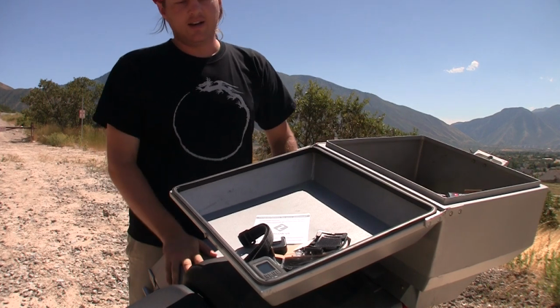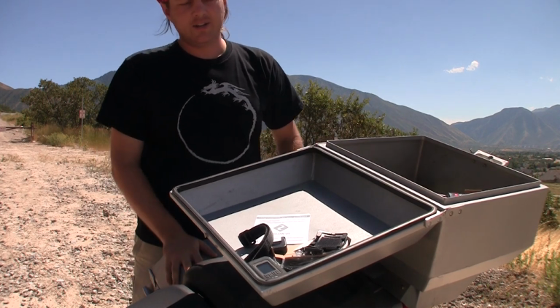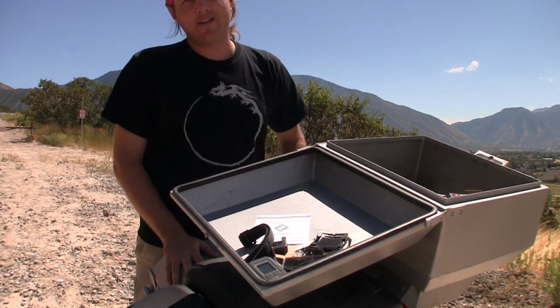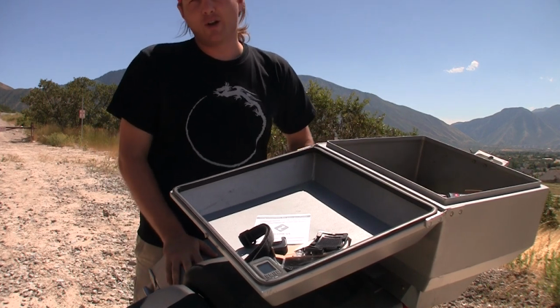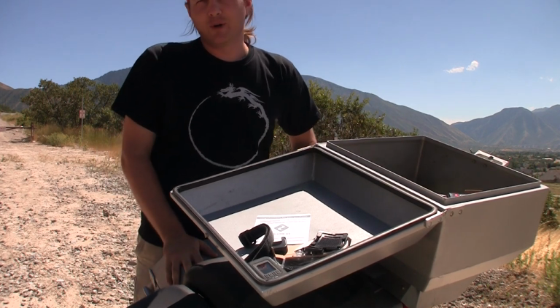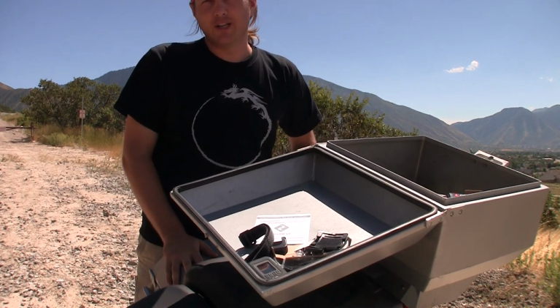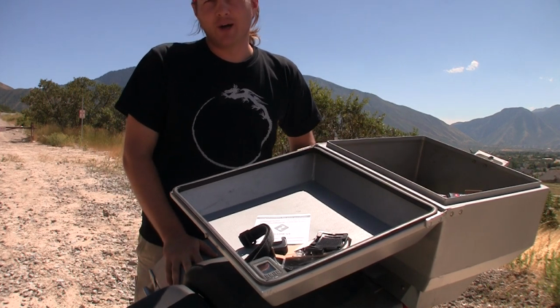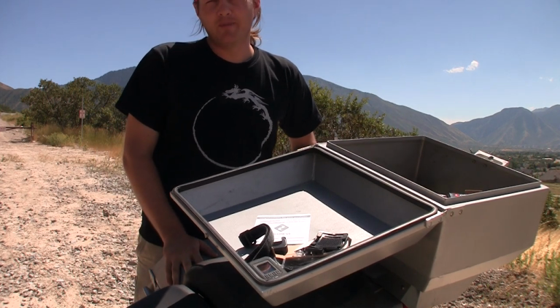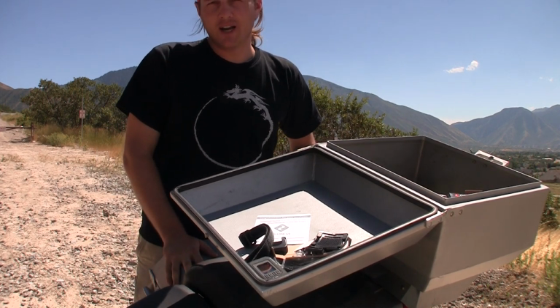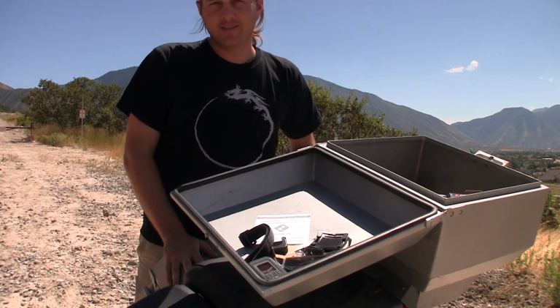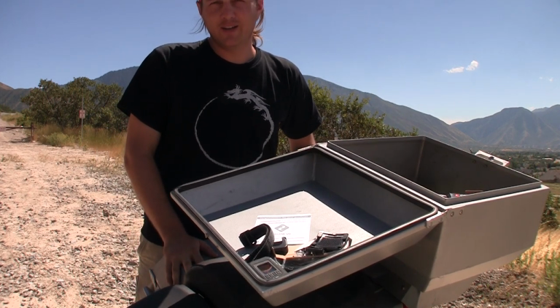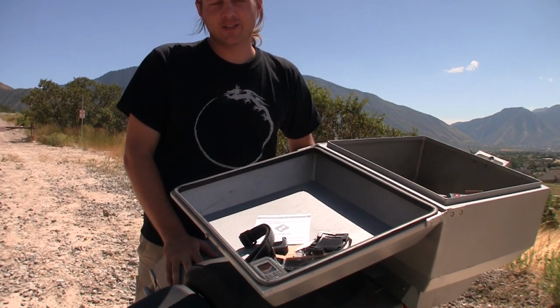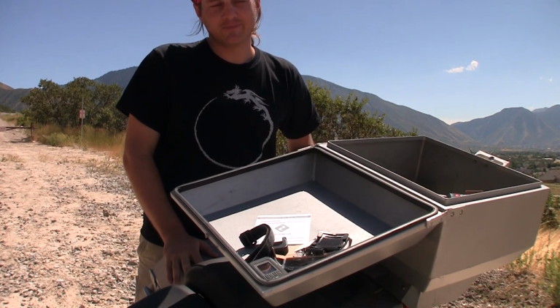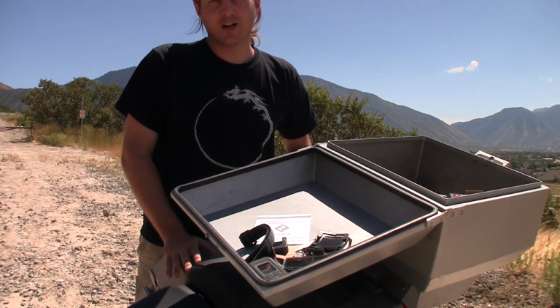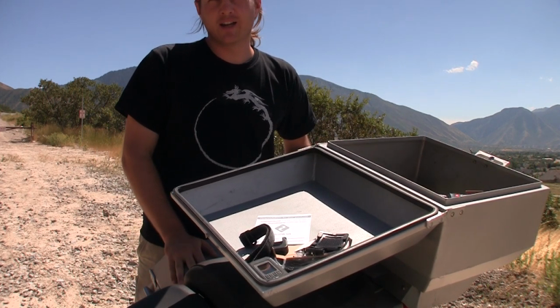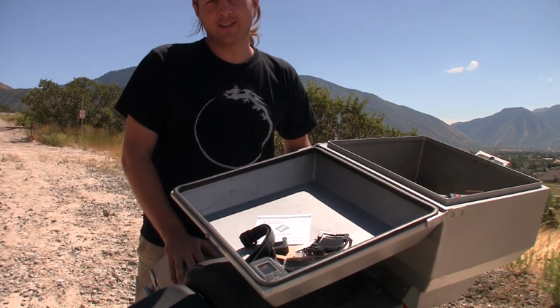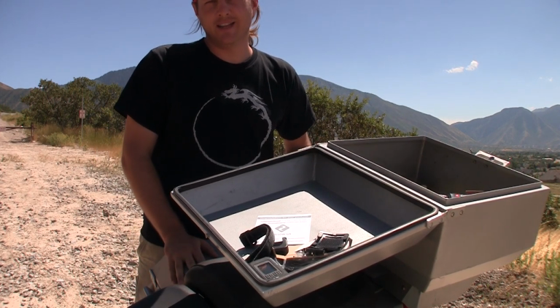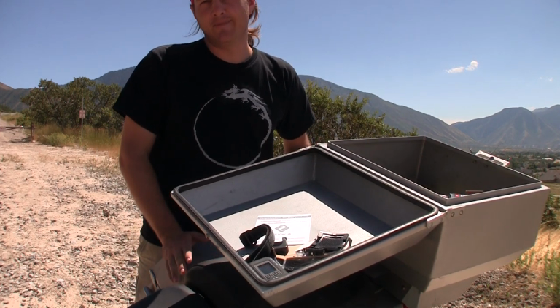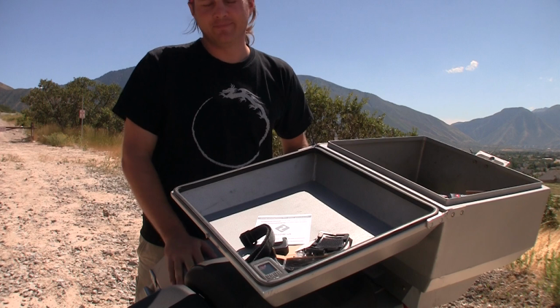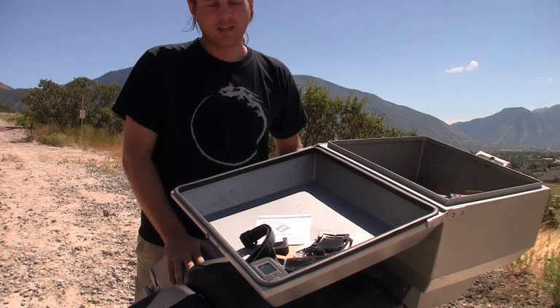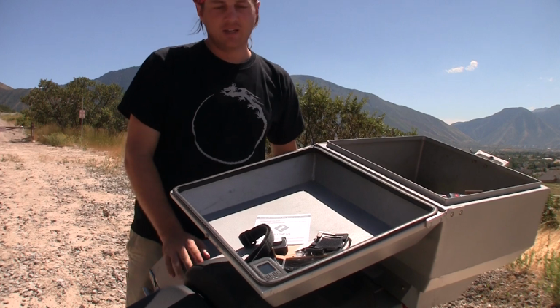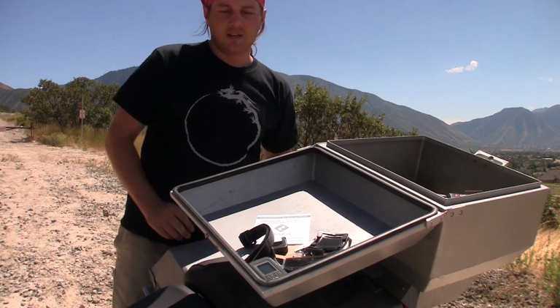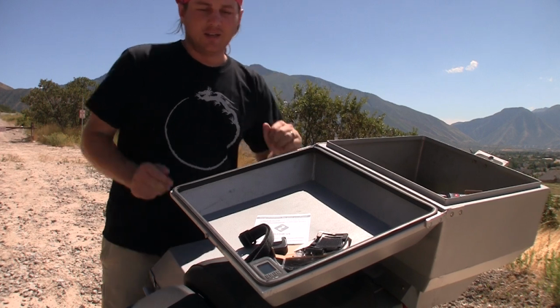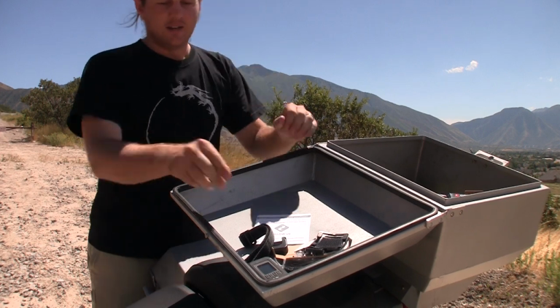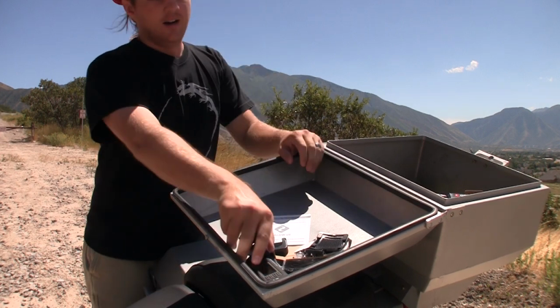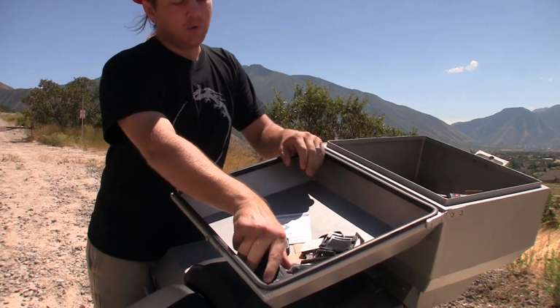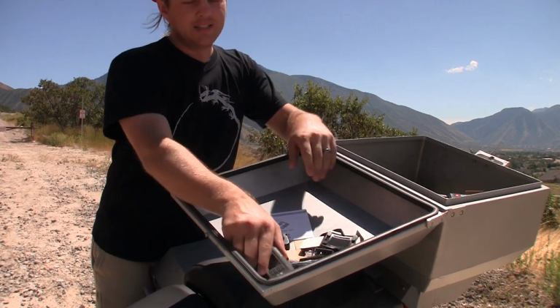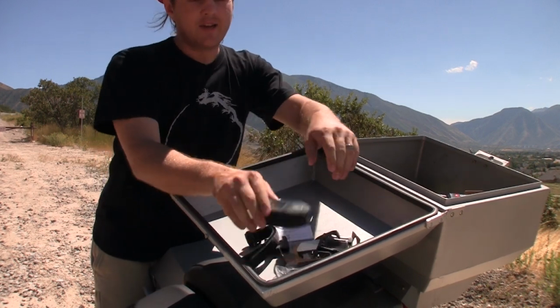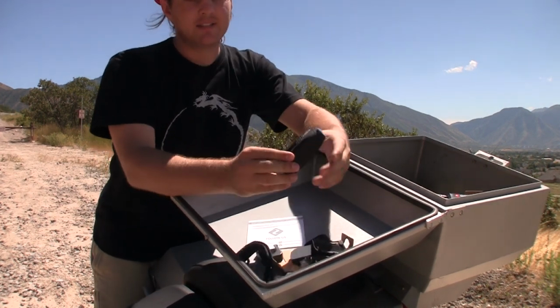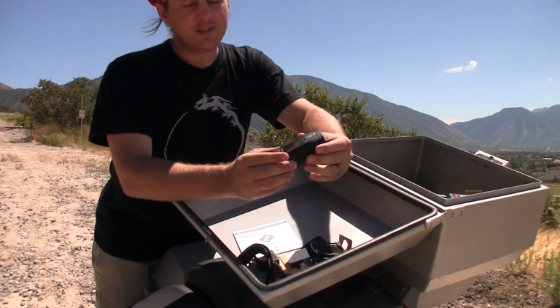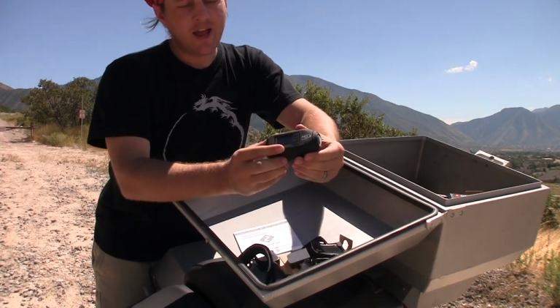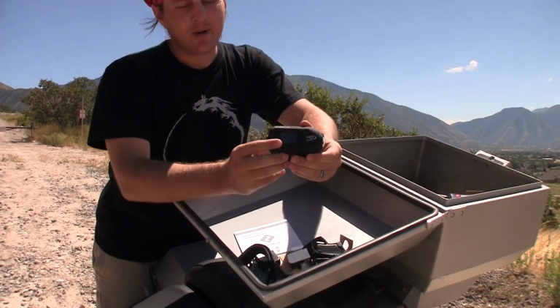Here's a half throttle pro tip: unboxing videos are kind of lame. What isn't lame is this new camera.